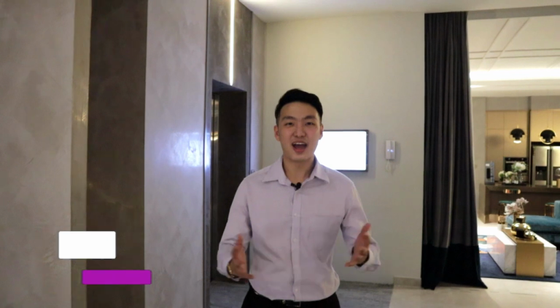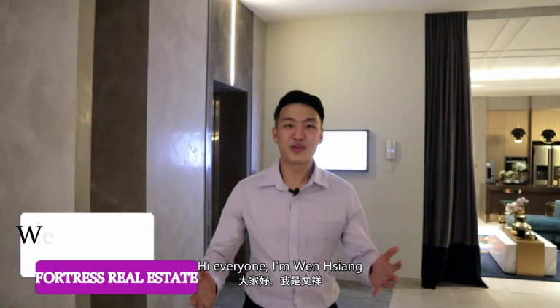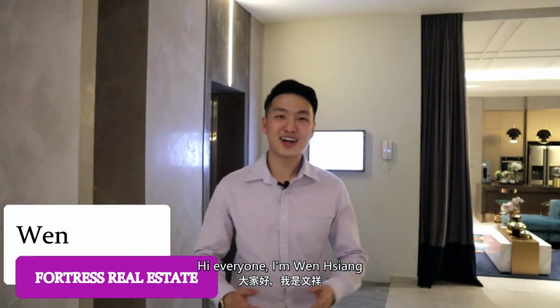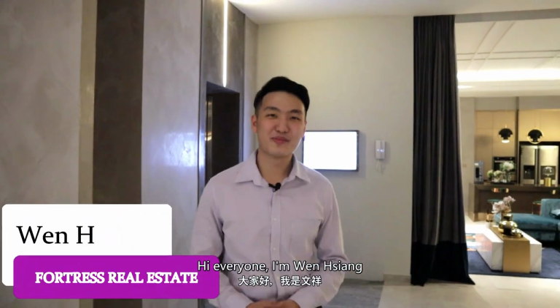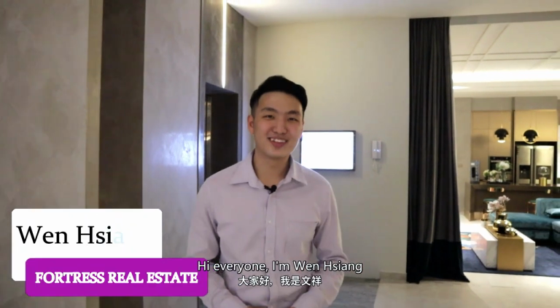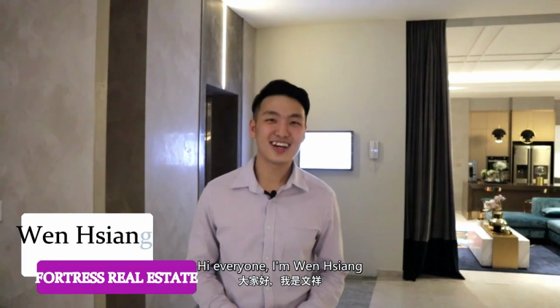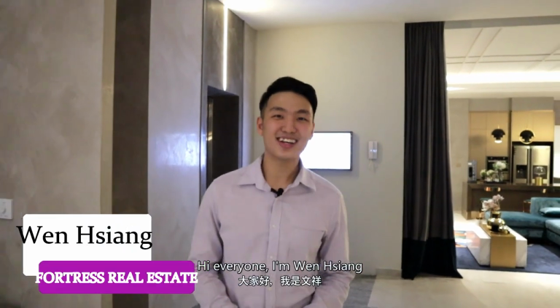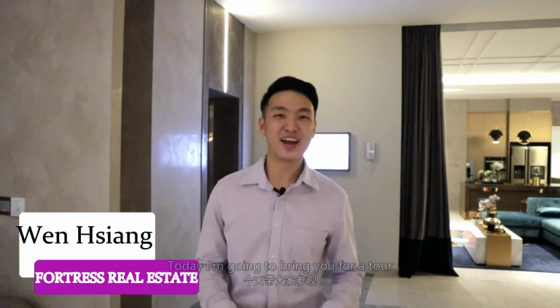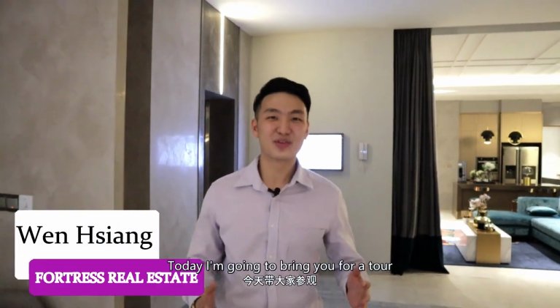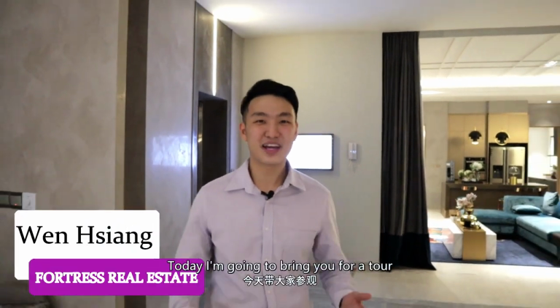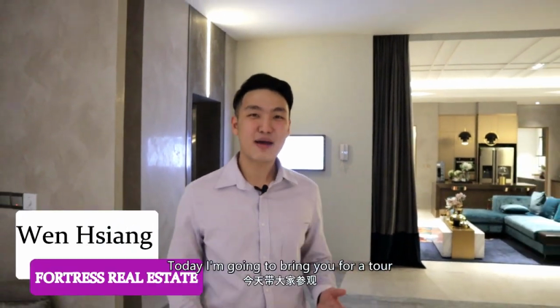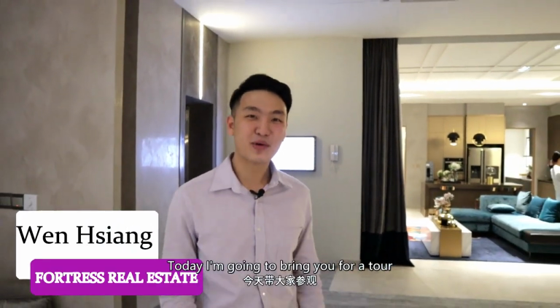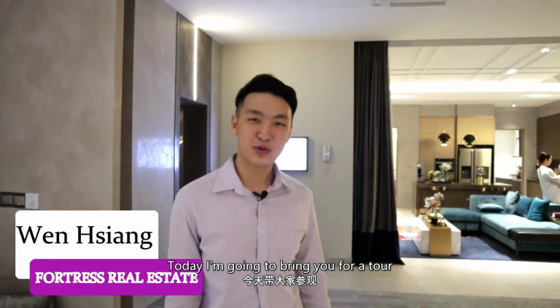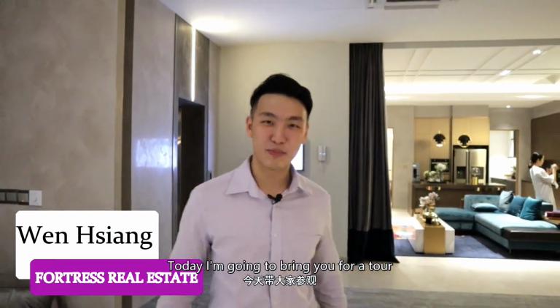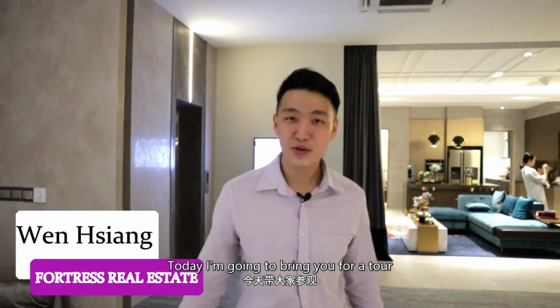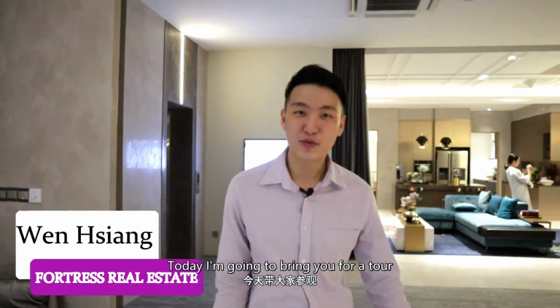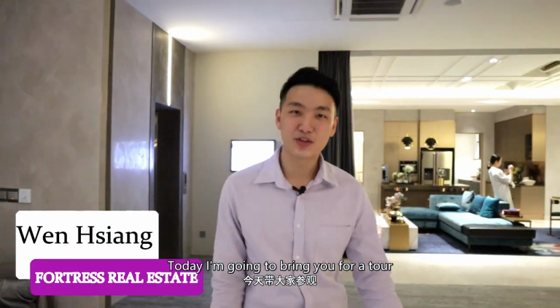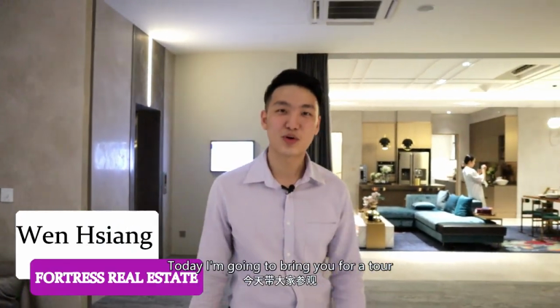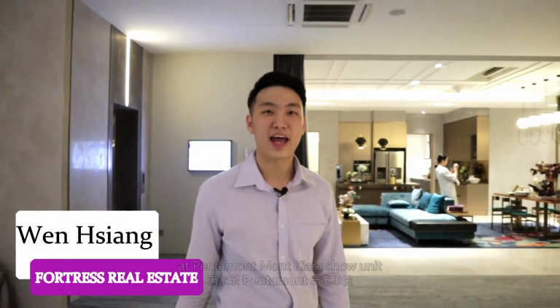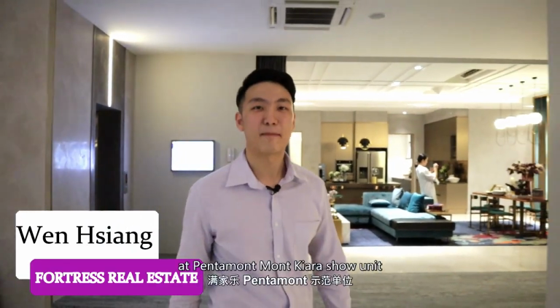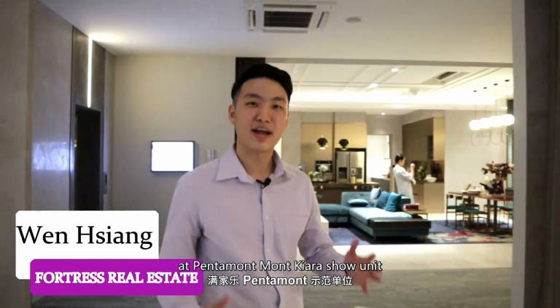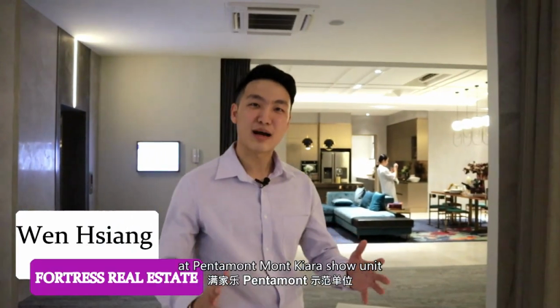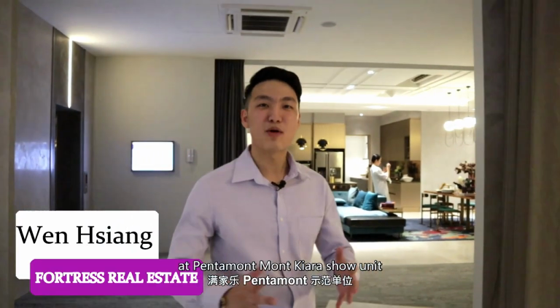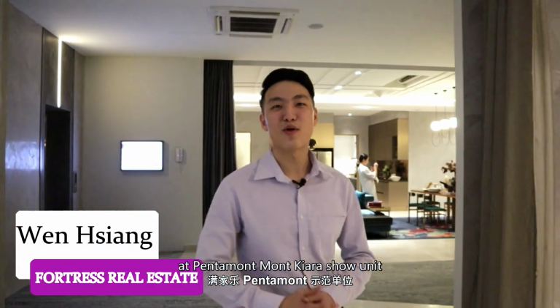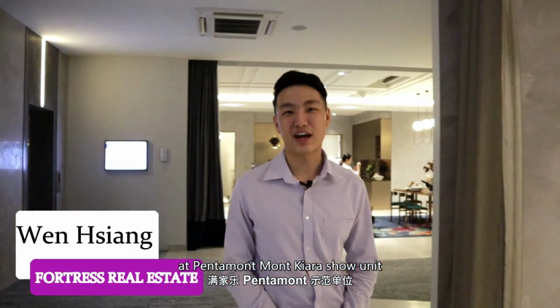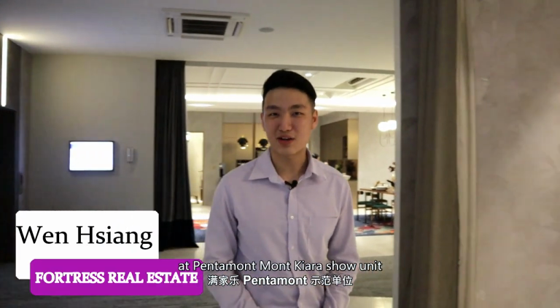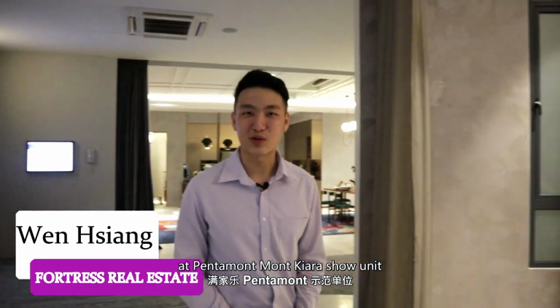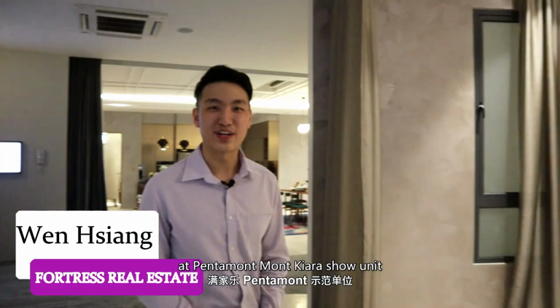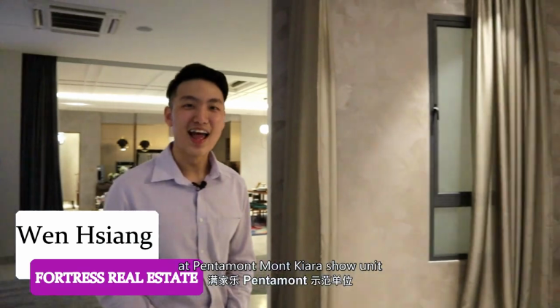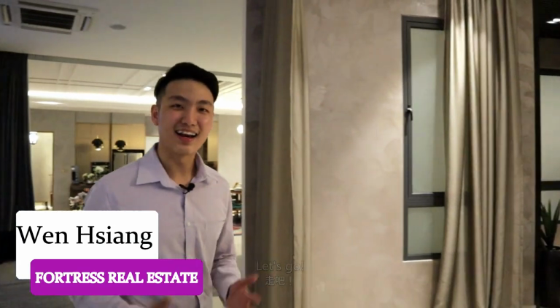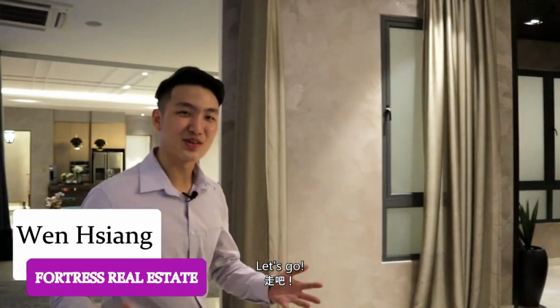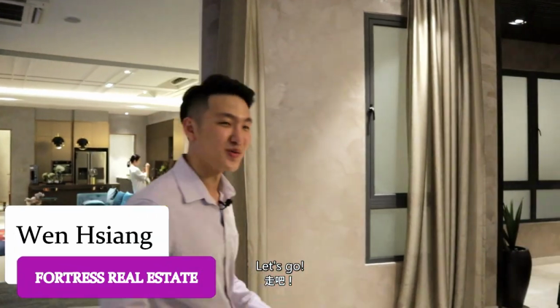Hi everyone, I'm Wenxiang, and today I'm going to bring you for a tour at Pentamo Mont Chiara Sherinit. Let's go!